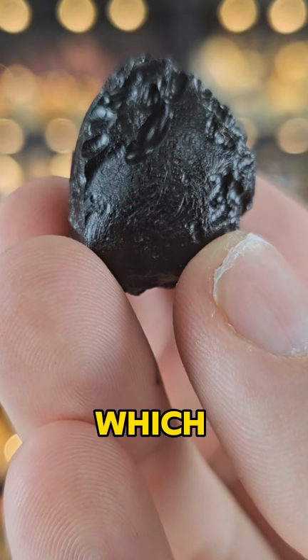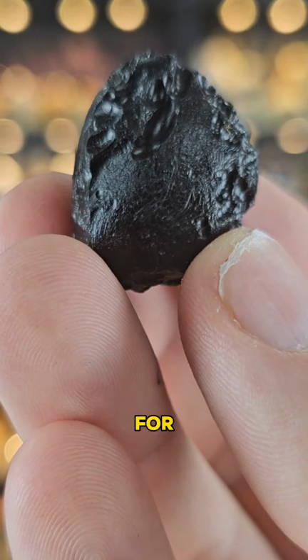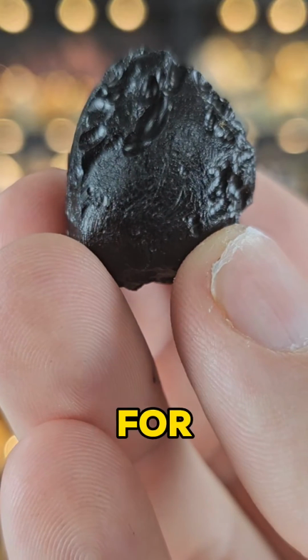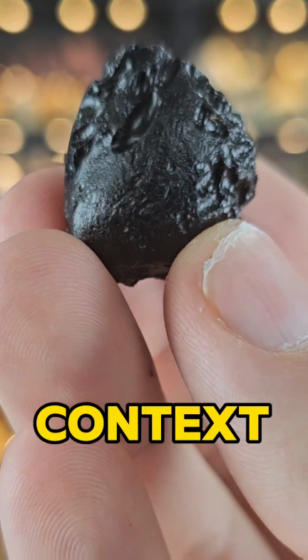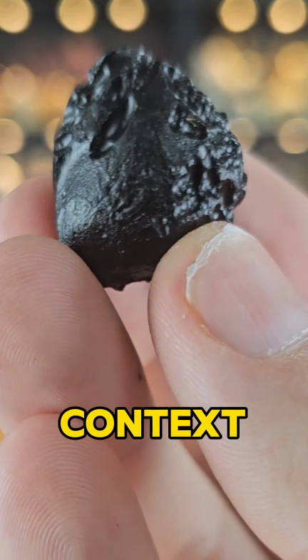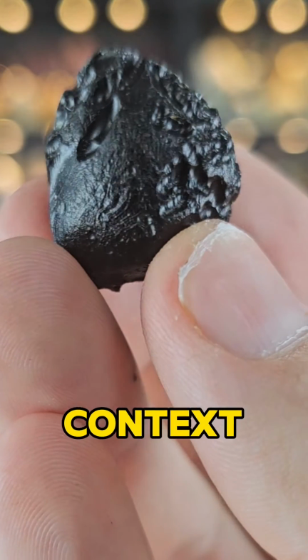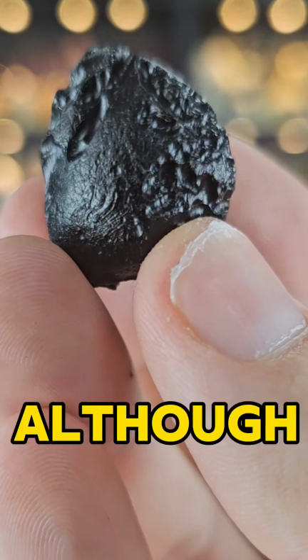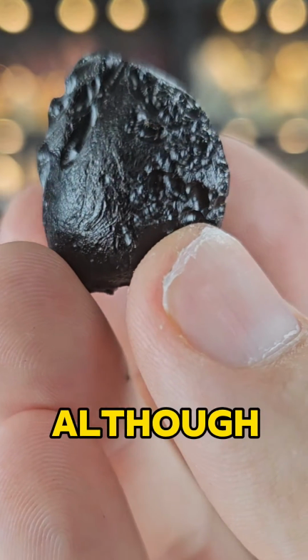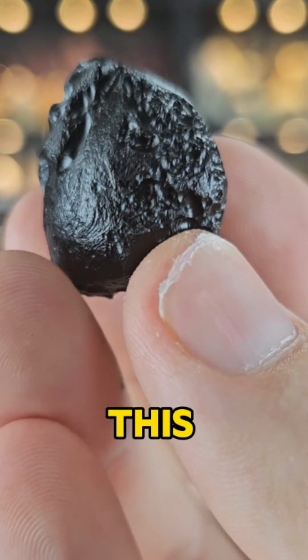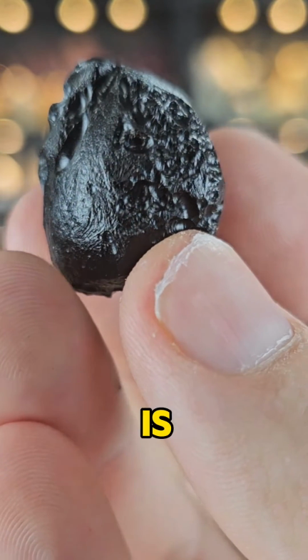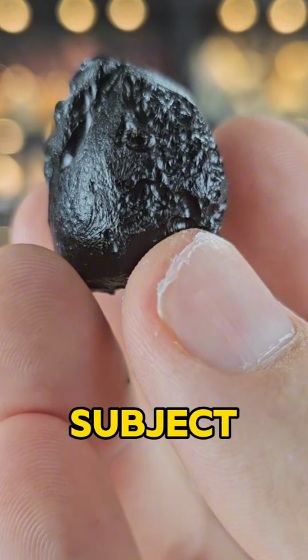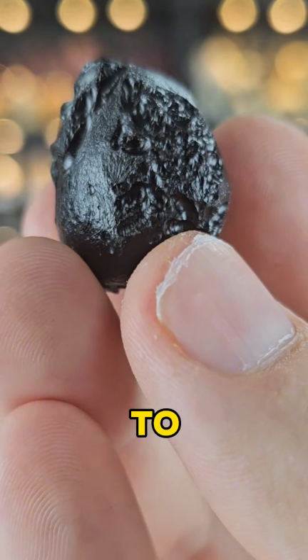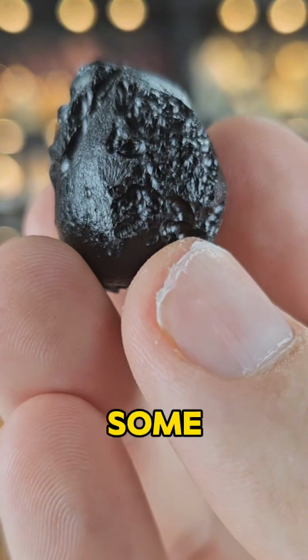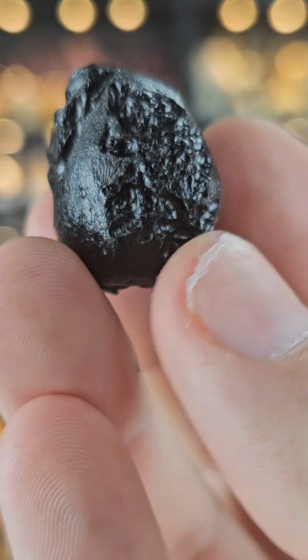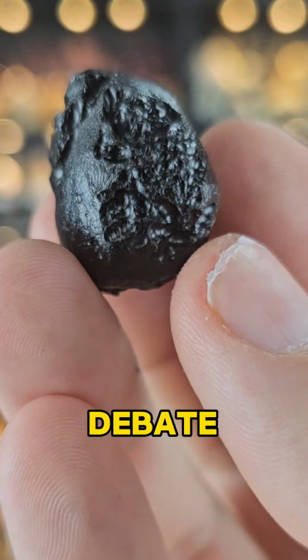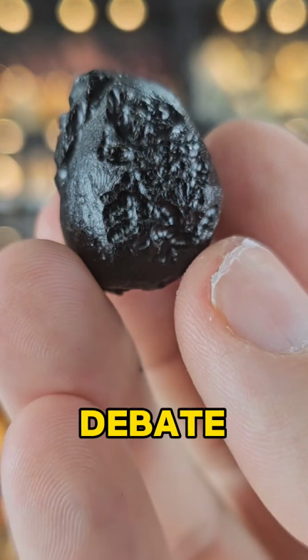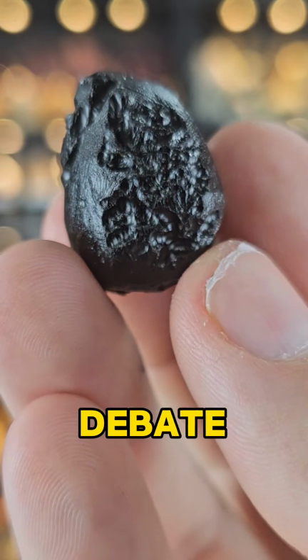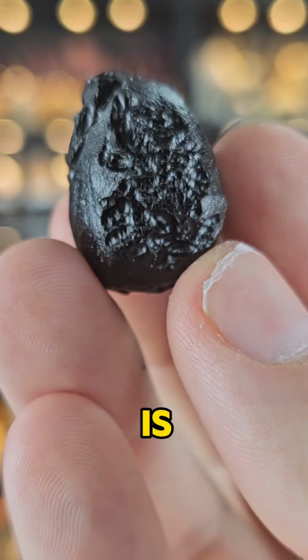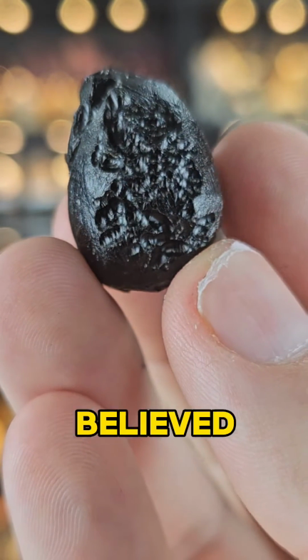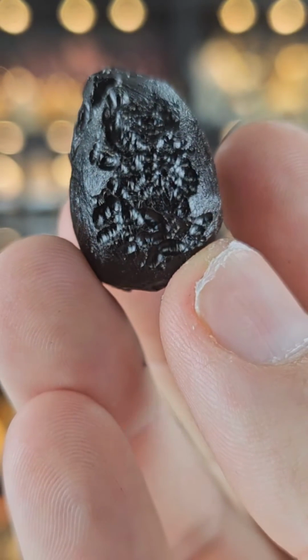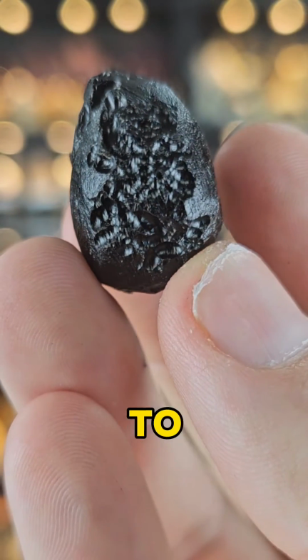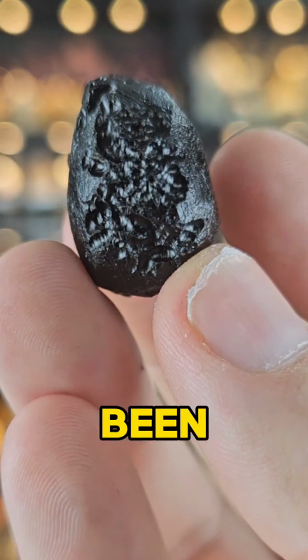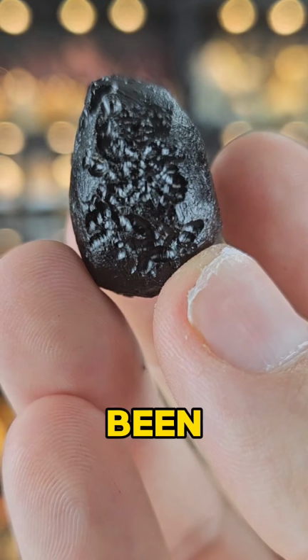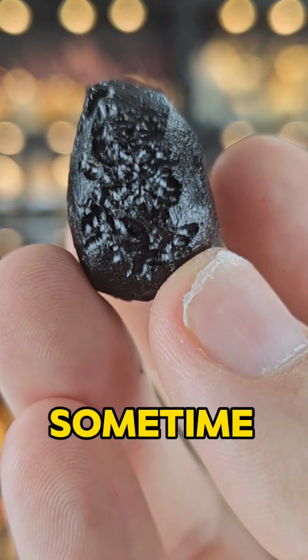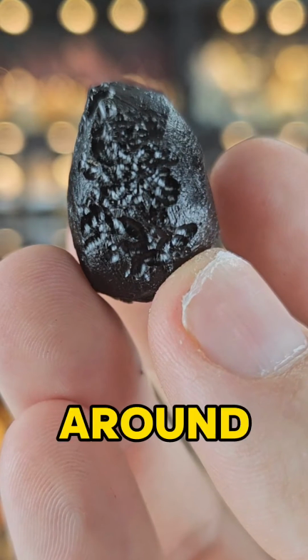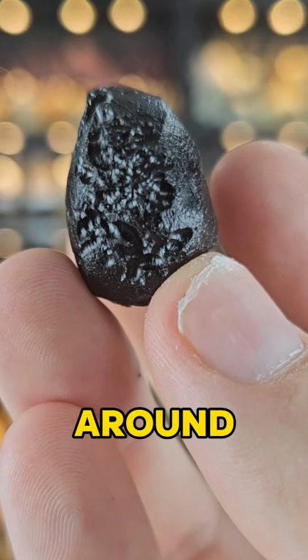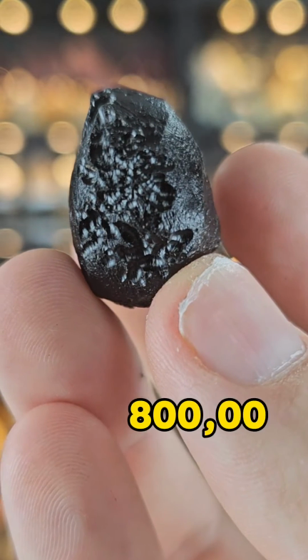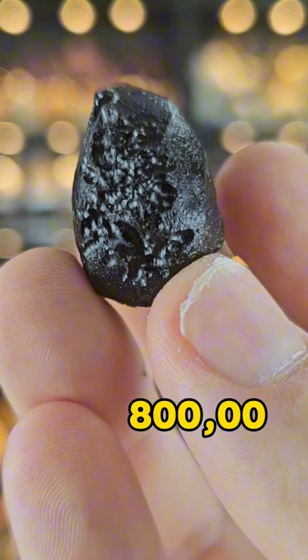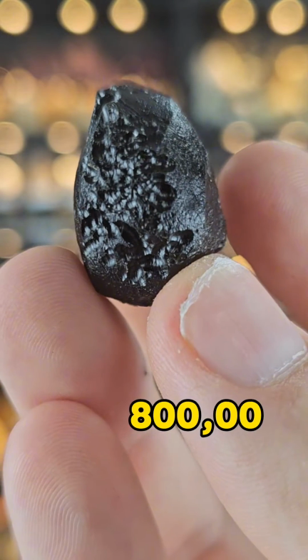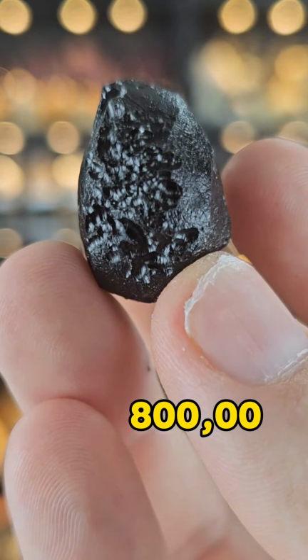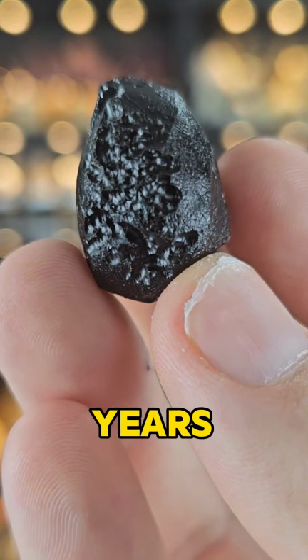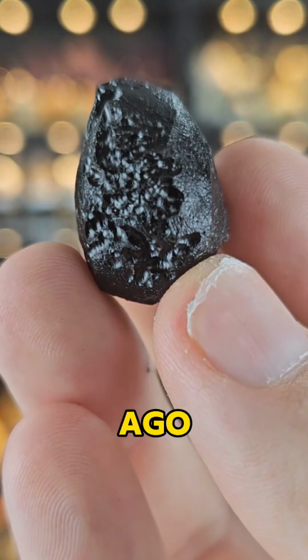For context, although this is subject to some debate, the impact is believed to have been sometime around 800,000 years ago.